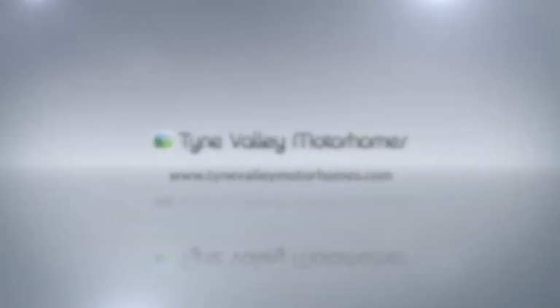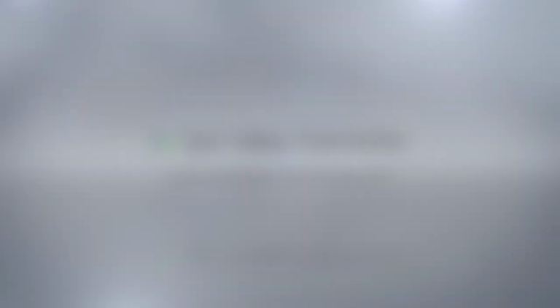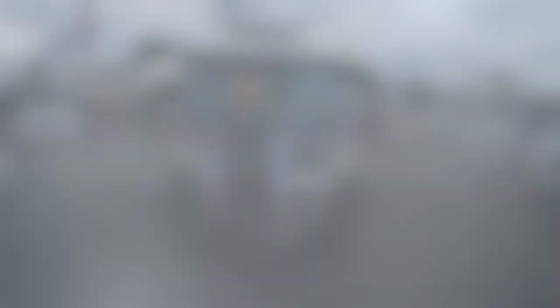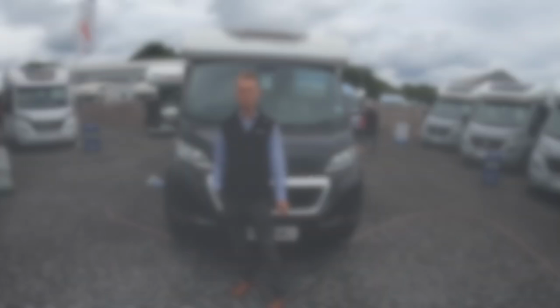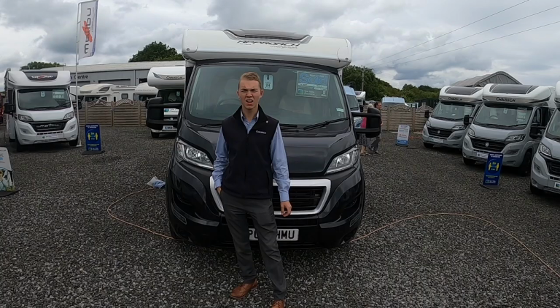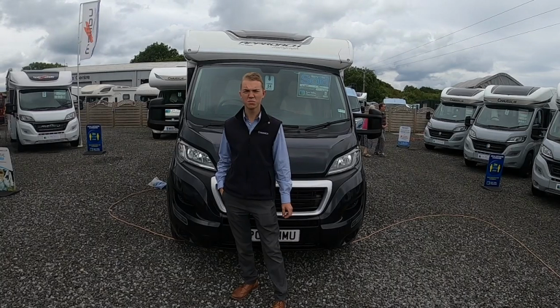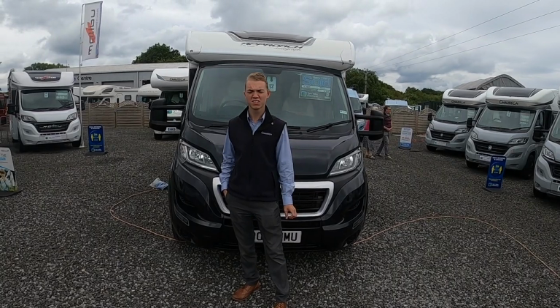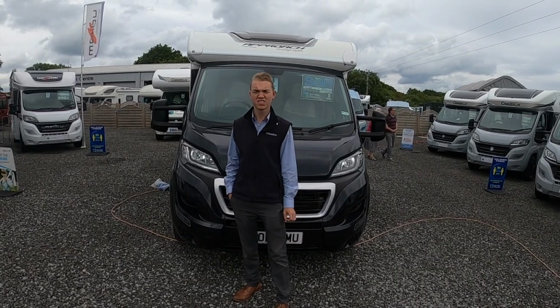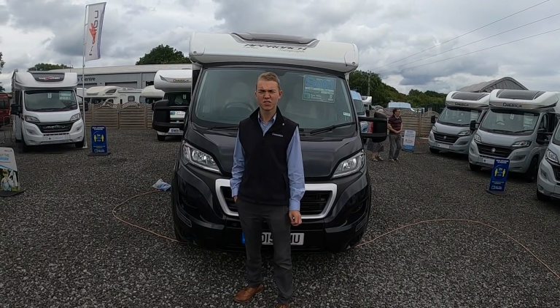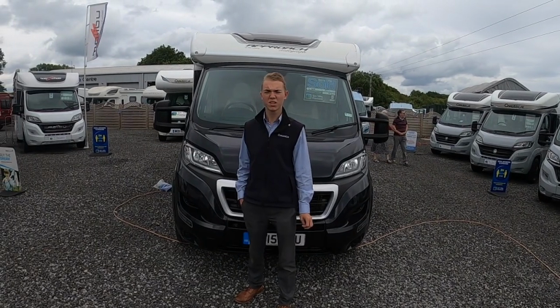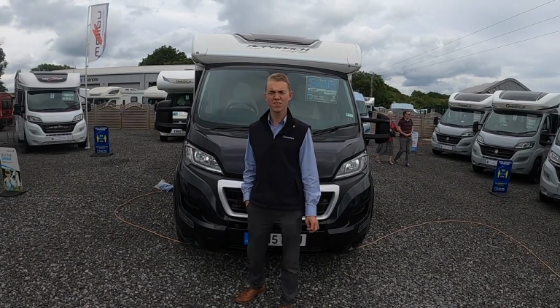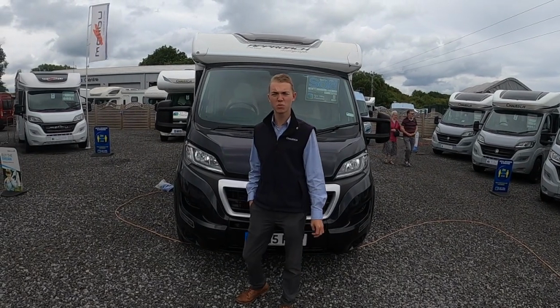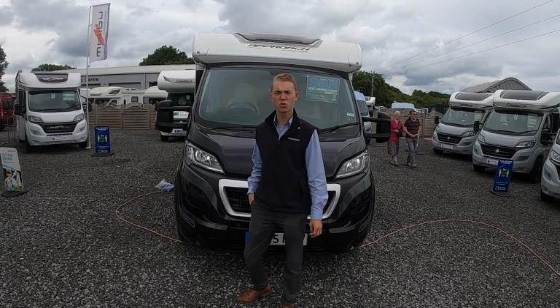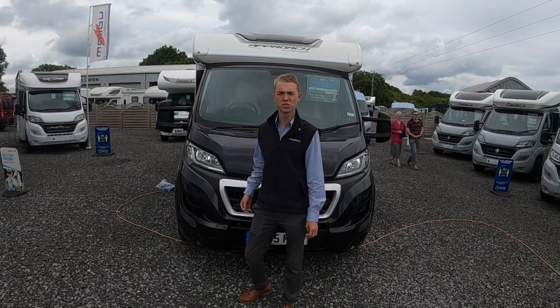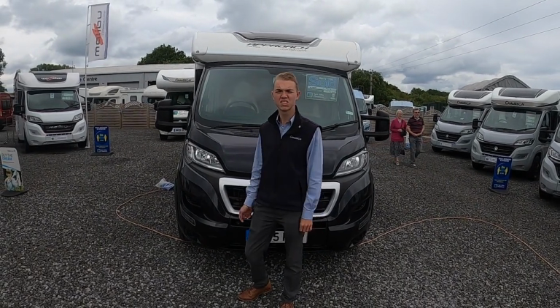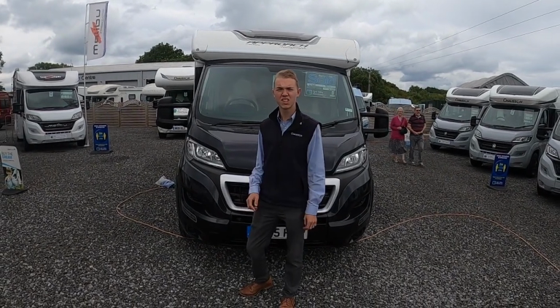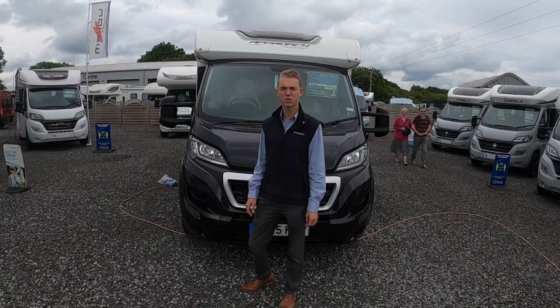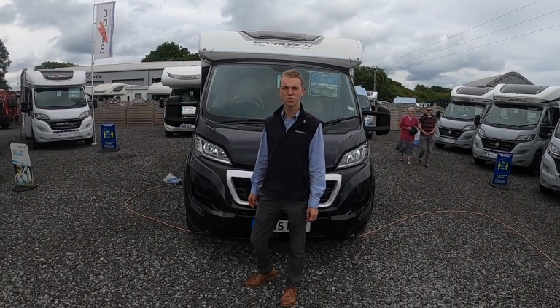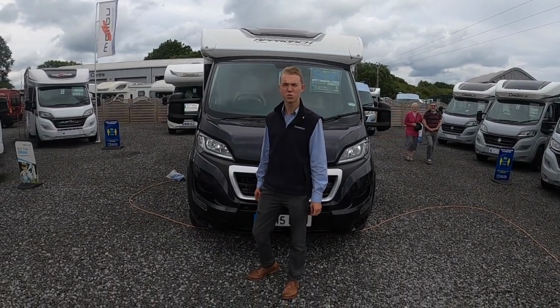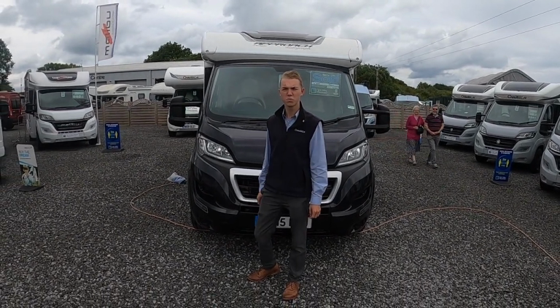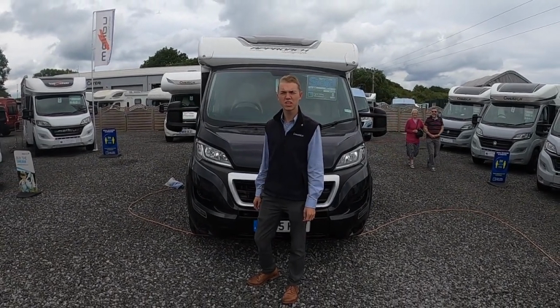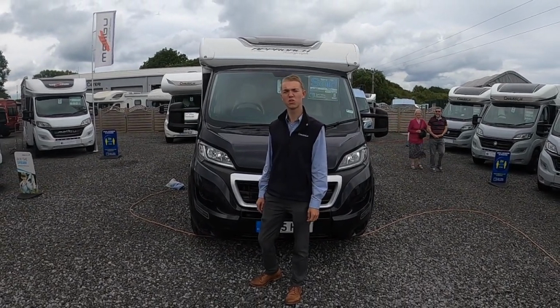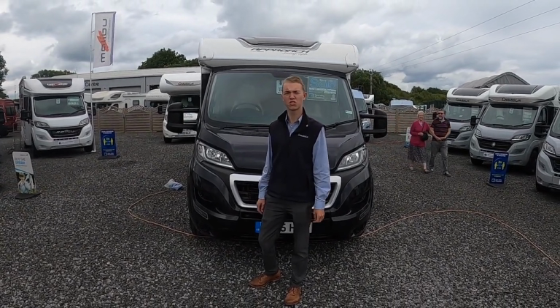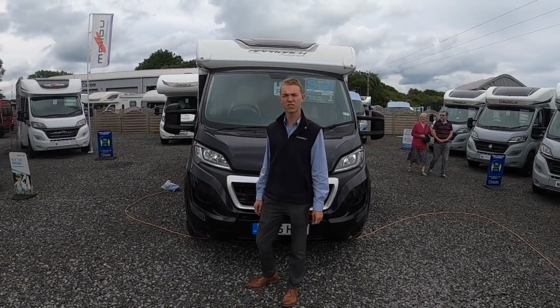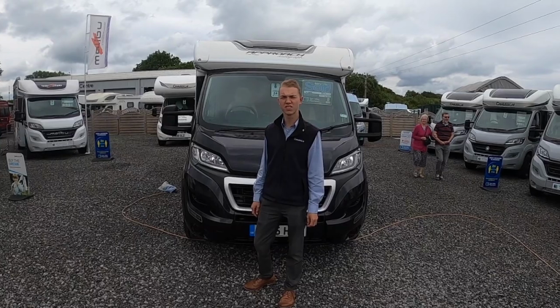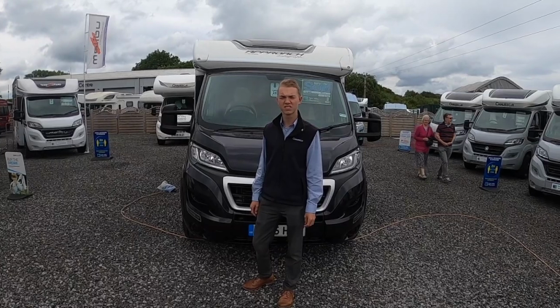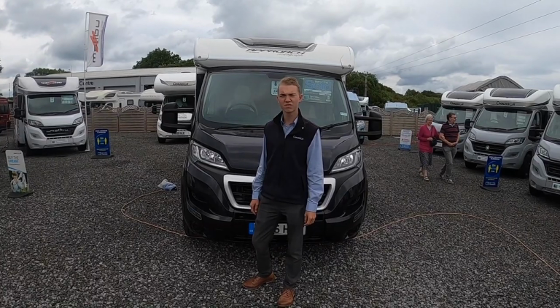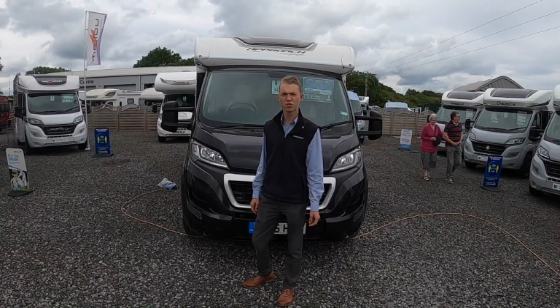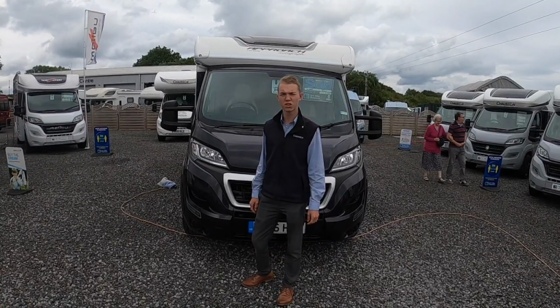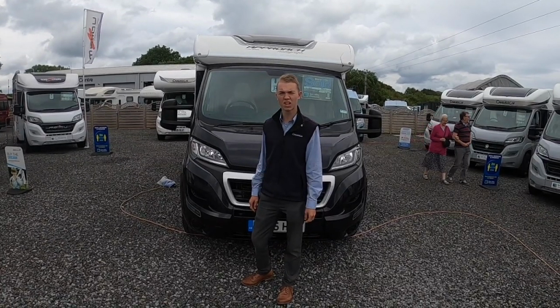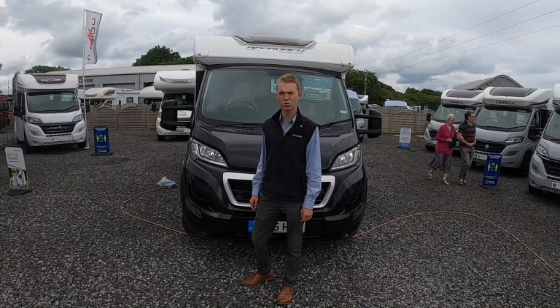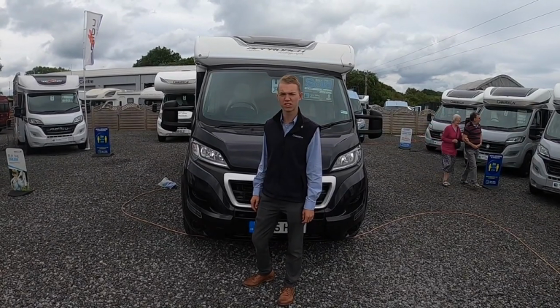Hi, I'm Colm from Time Valley Motorhomes and today I'll be showing you the Bailey Autograph 740 handover.